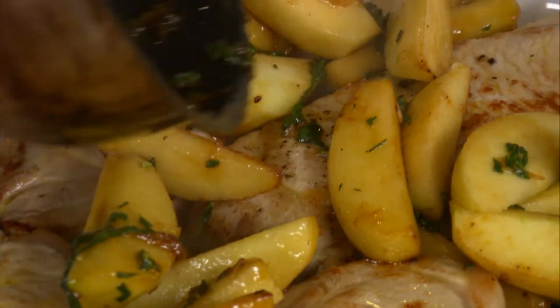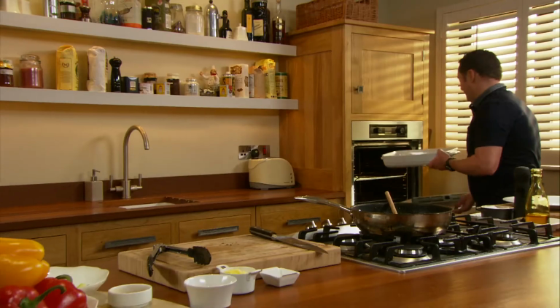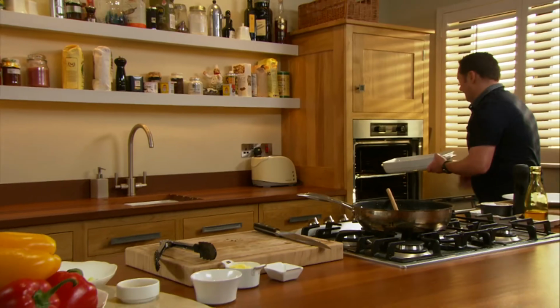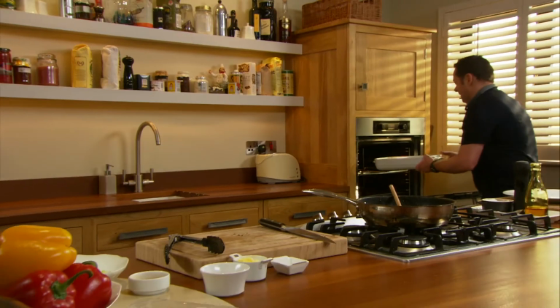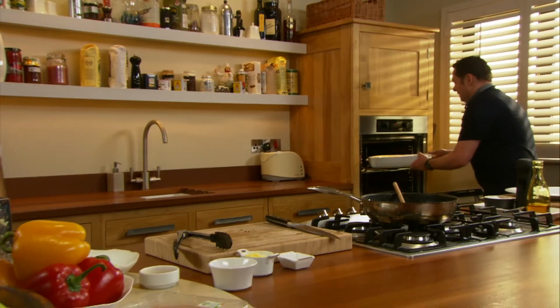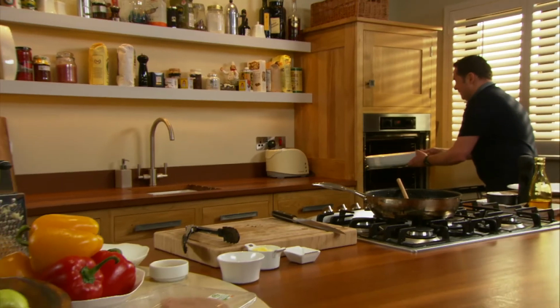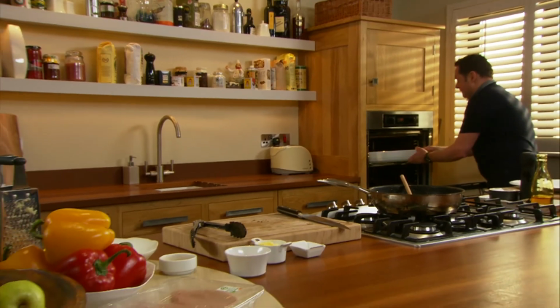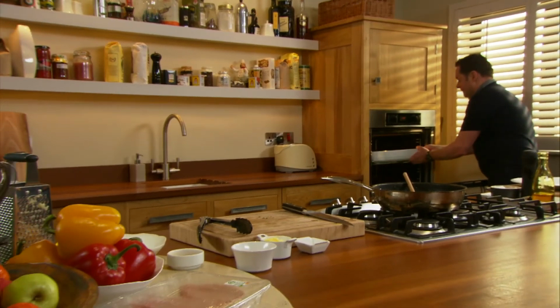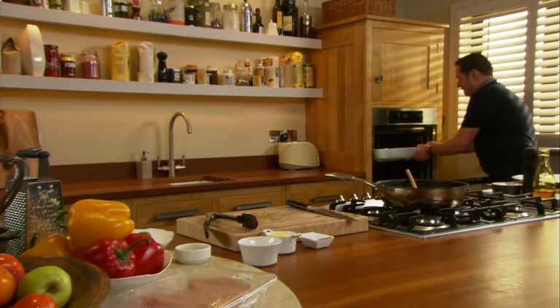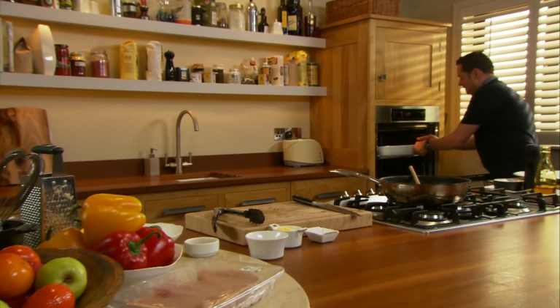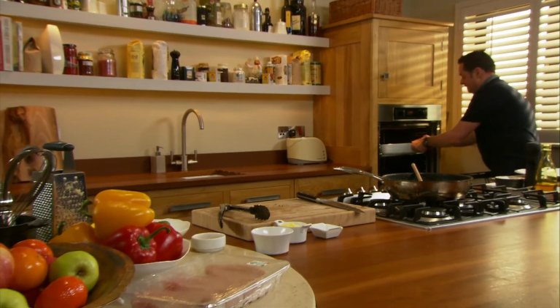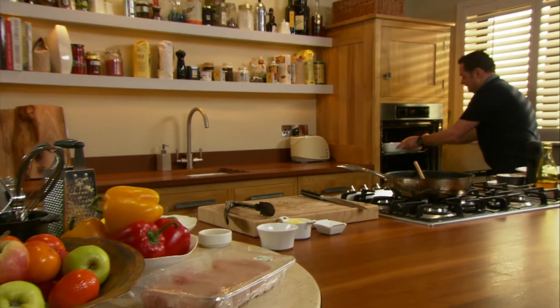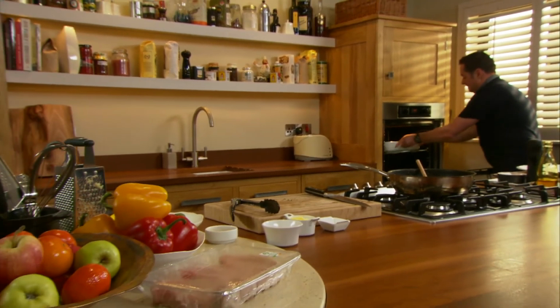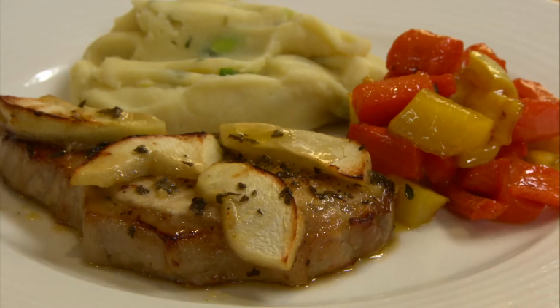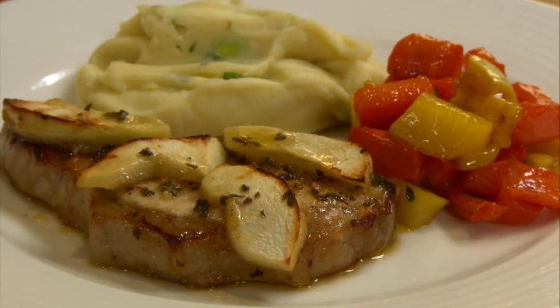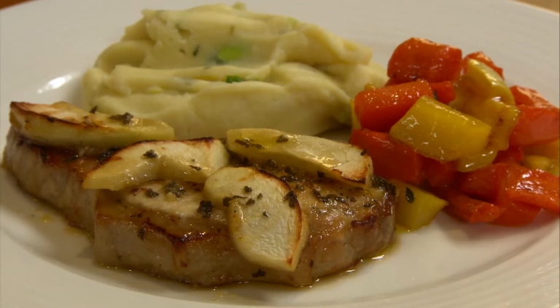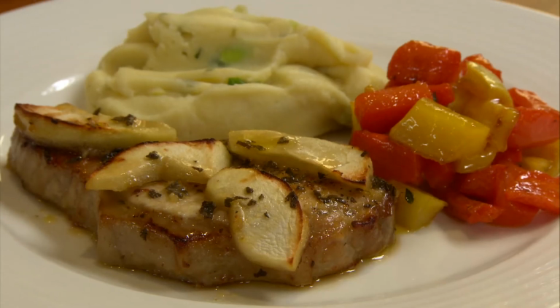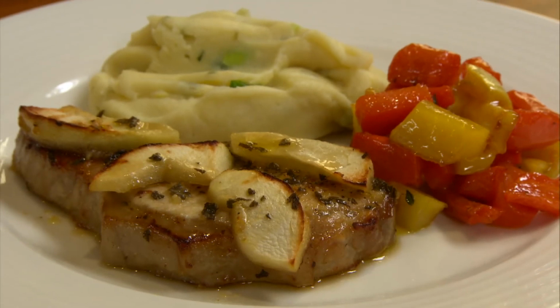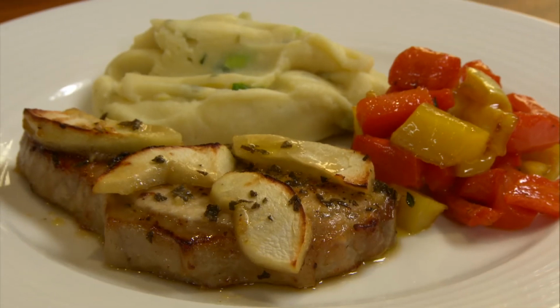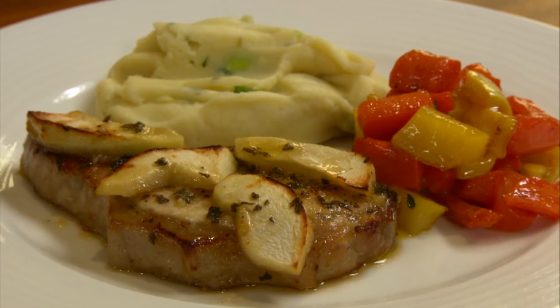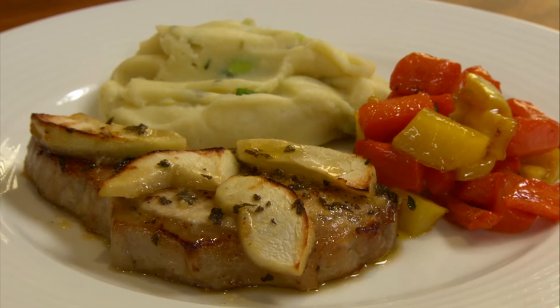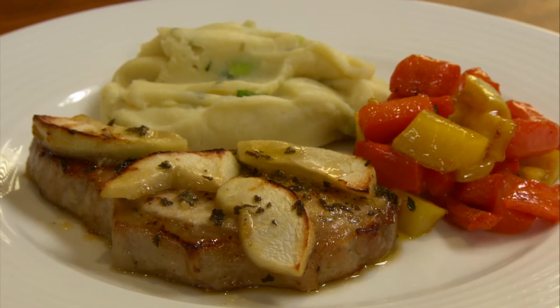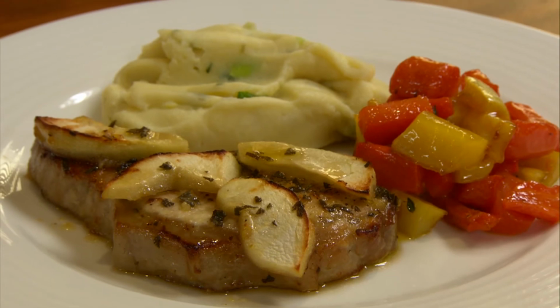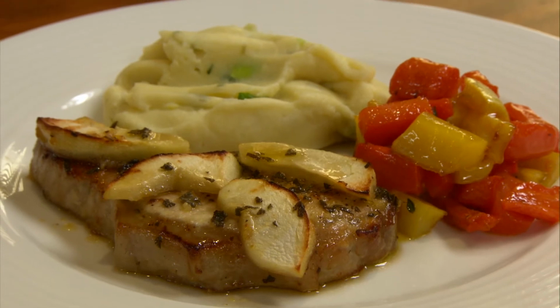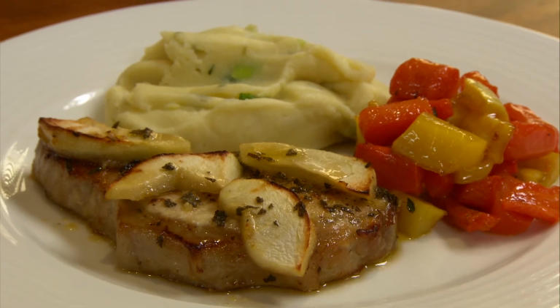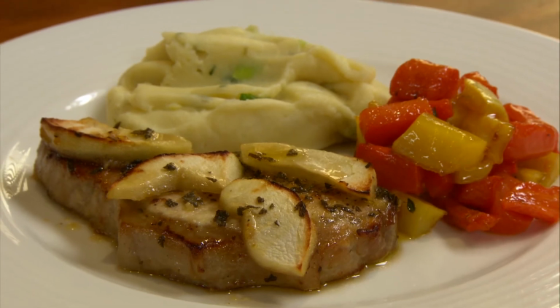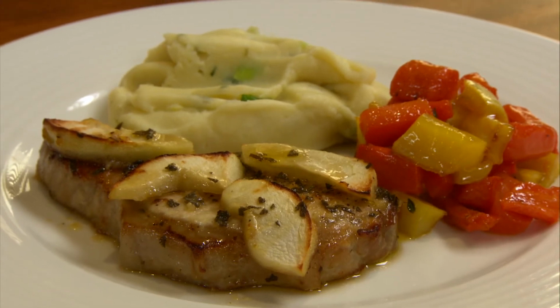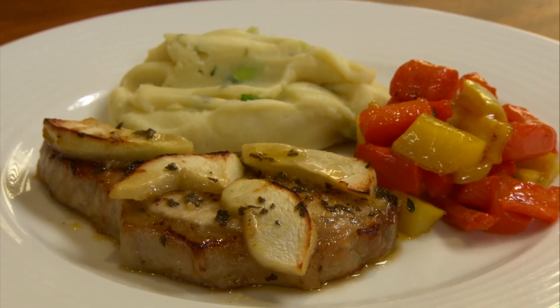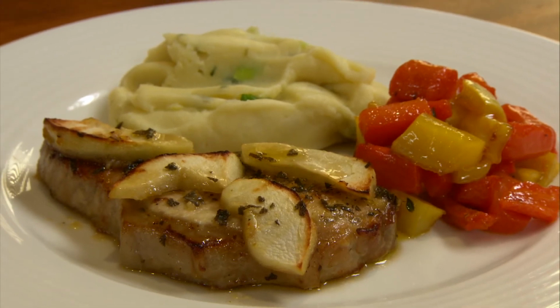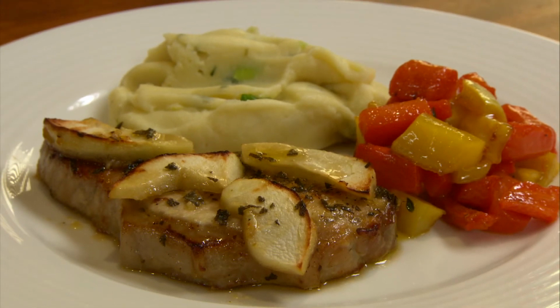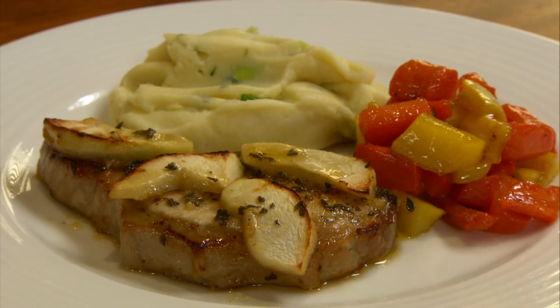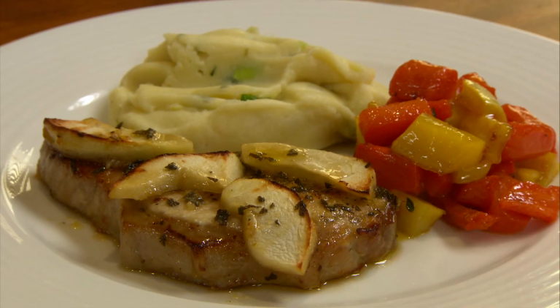Cover and bake for 20 minutes. Serve with Colcannon or Champ and roast carrots and parsnips.